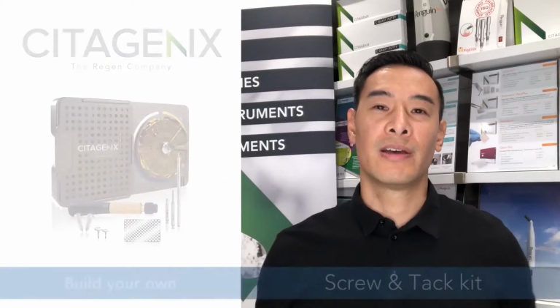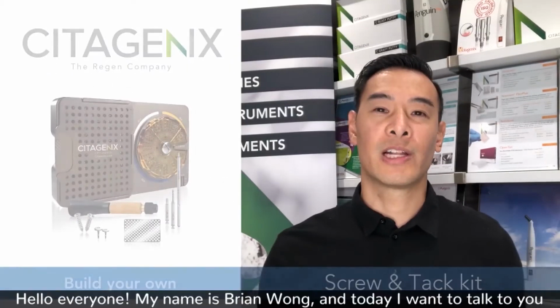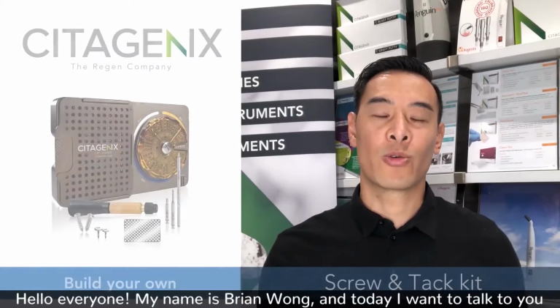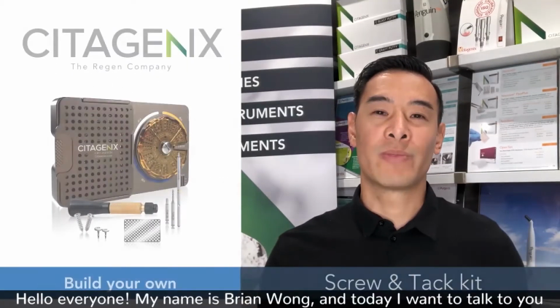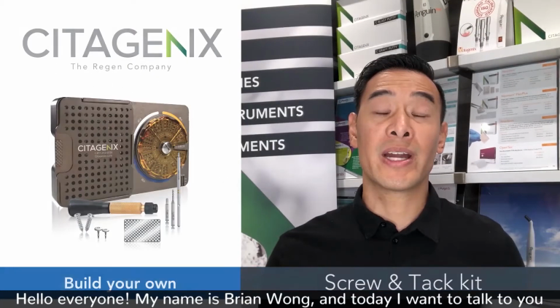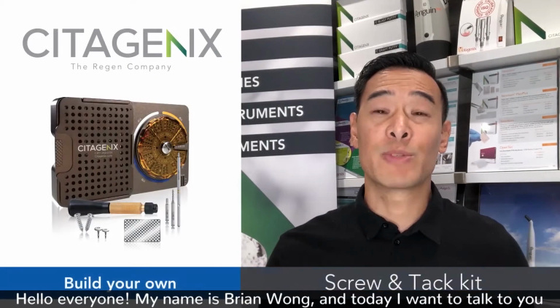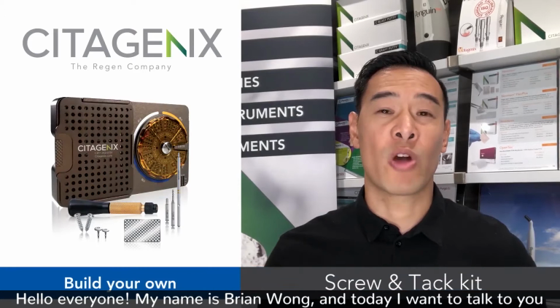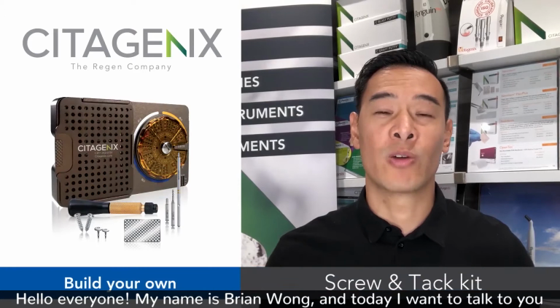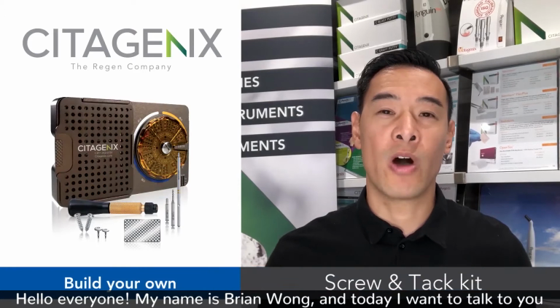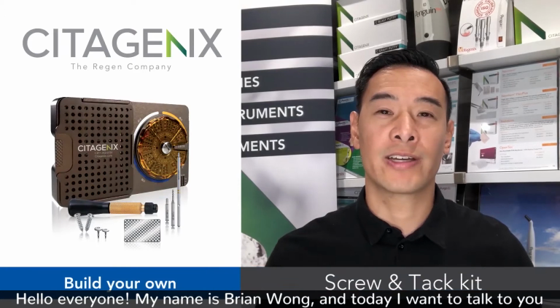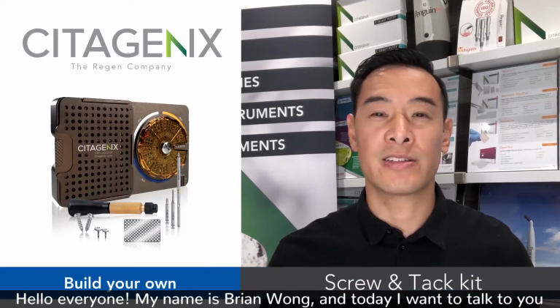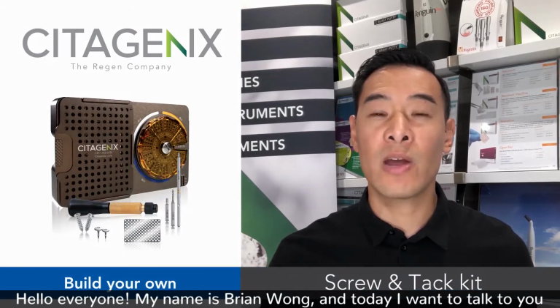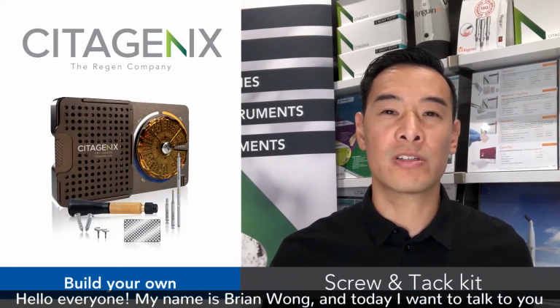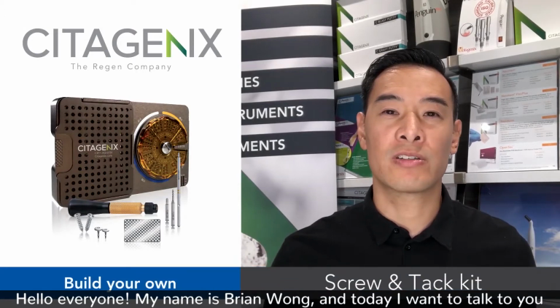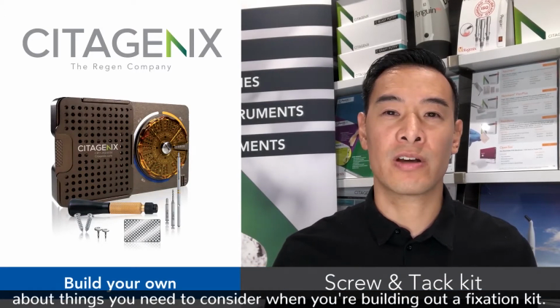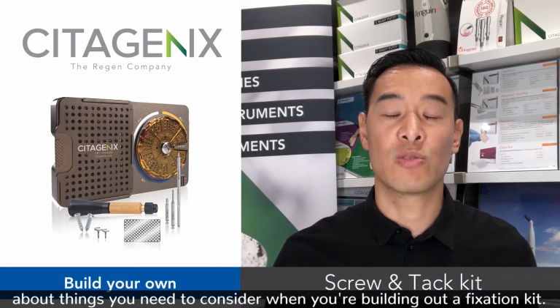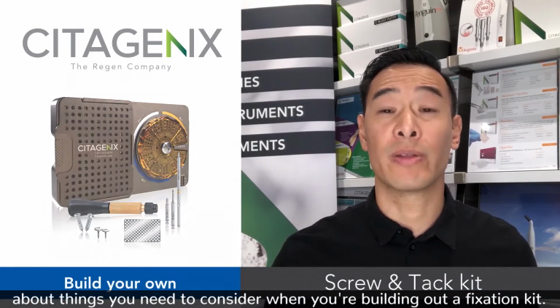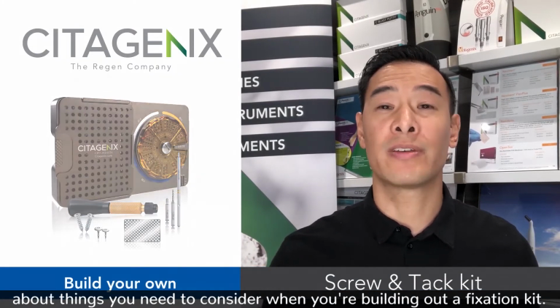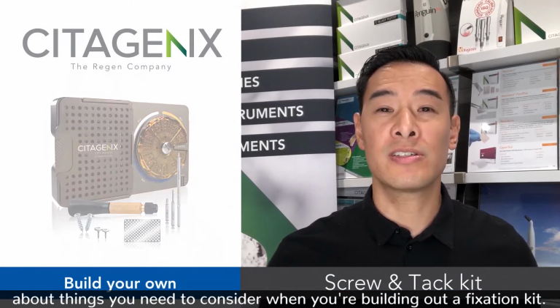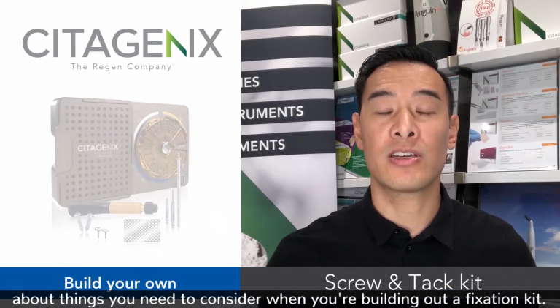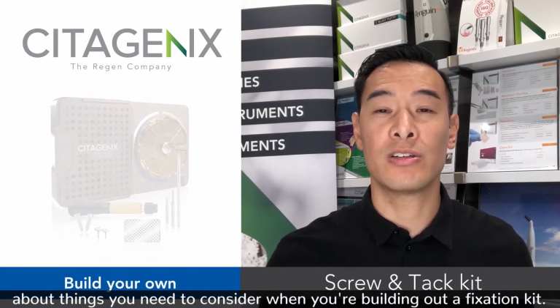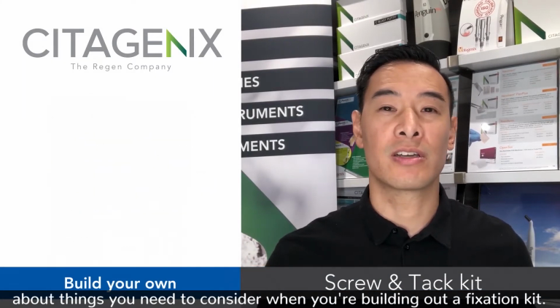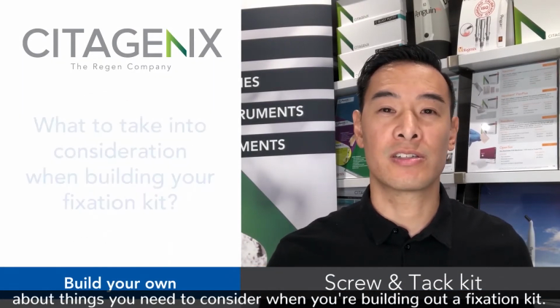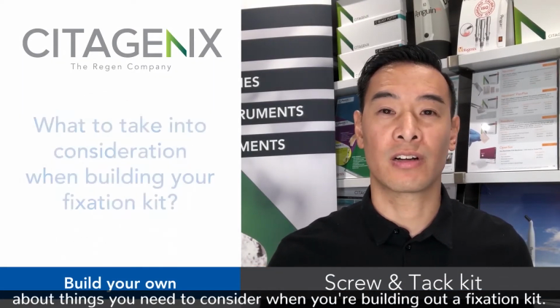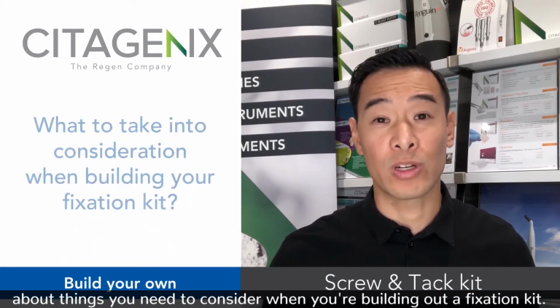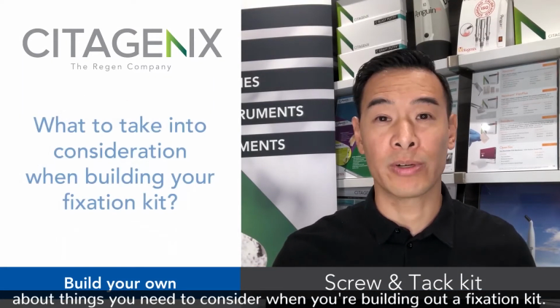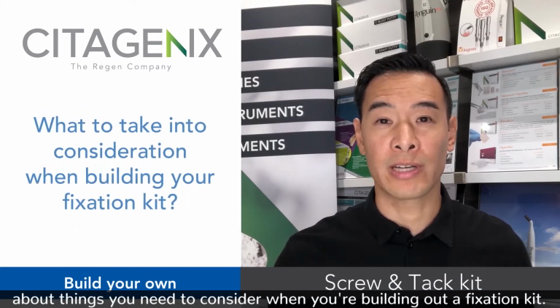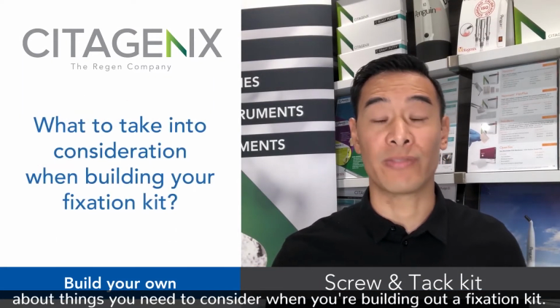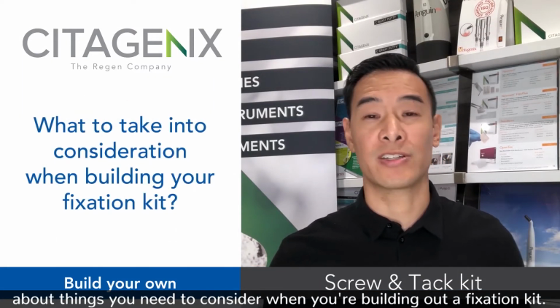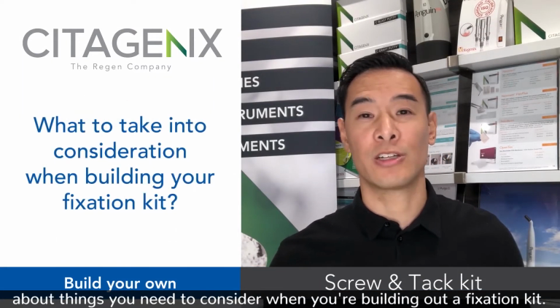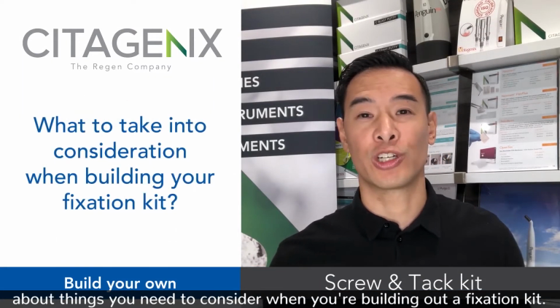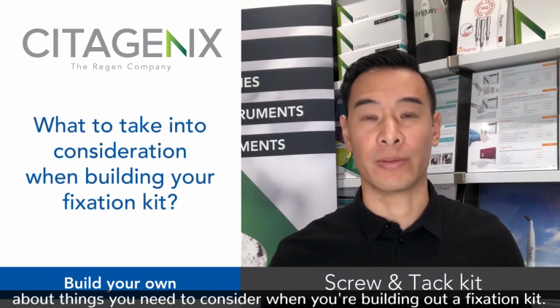Hello everyone, my name is Brian Wong and today I want to talk to you about things that you need to consider when you're building out a fixation kit.